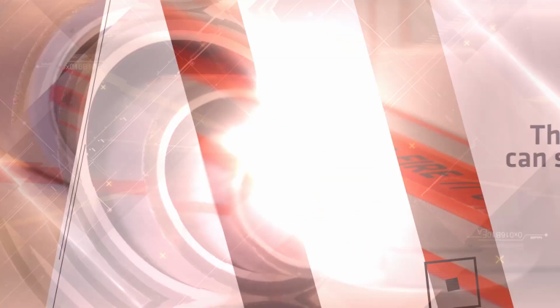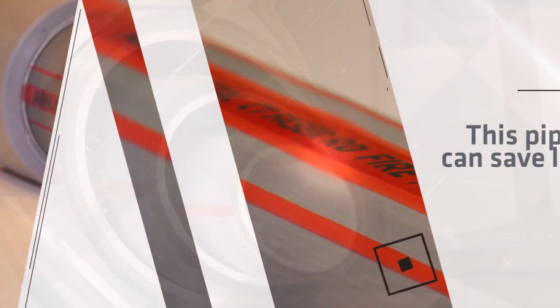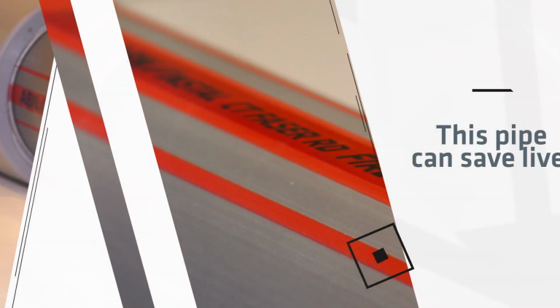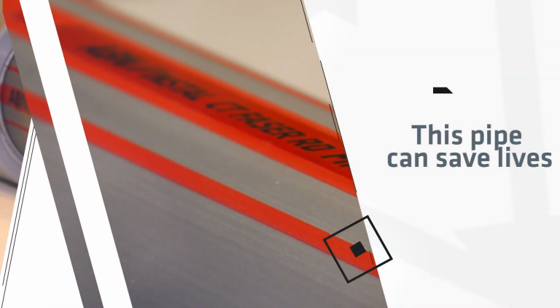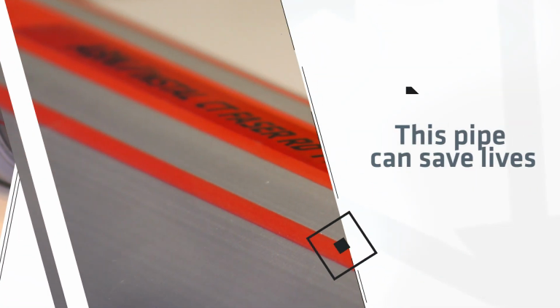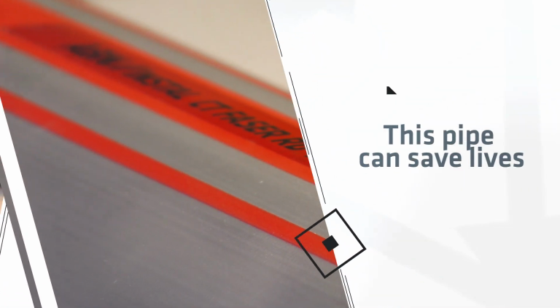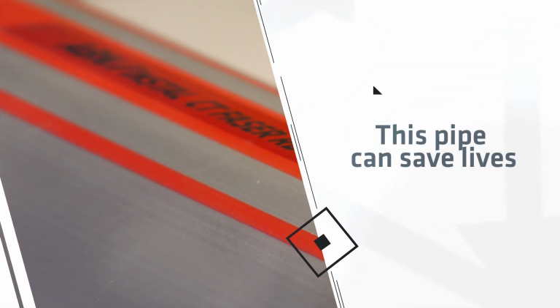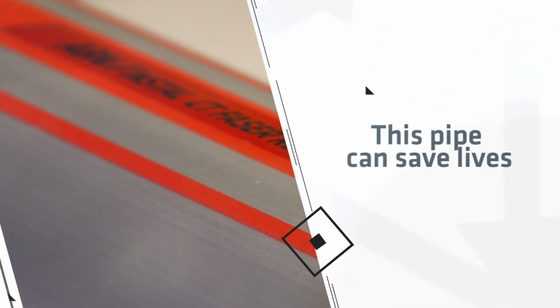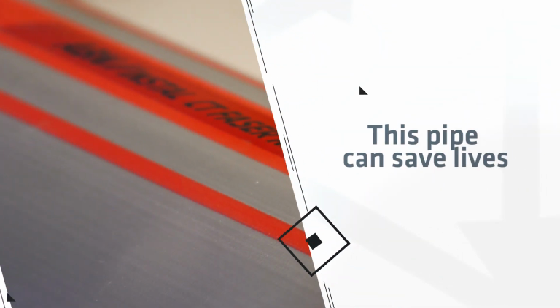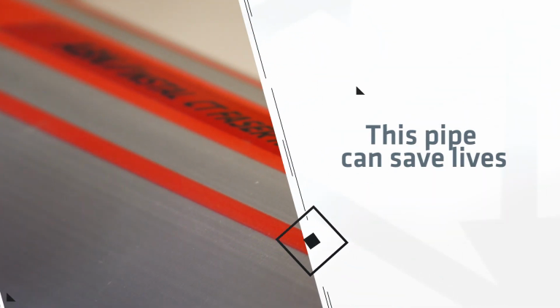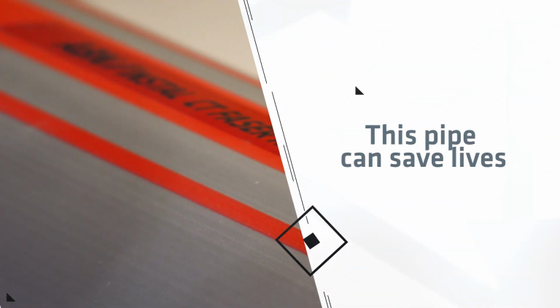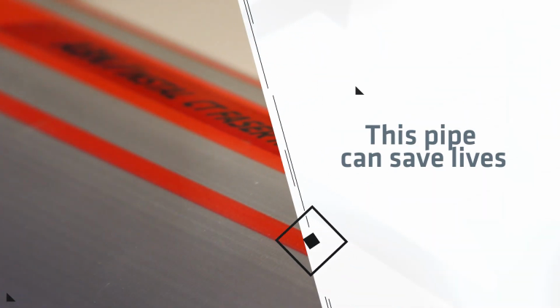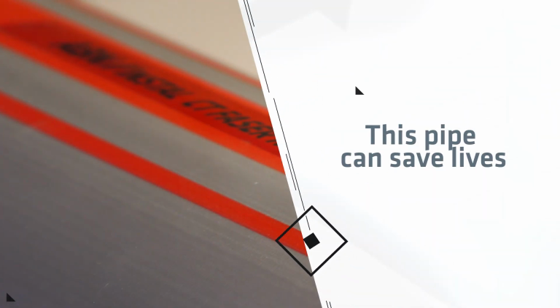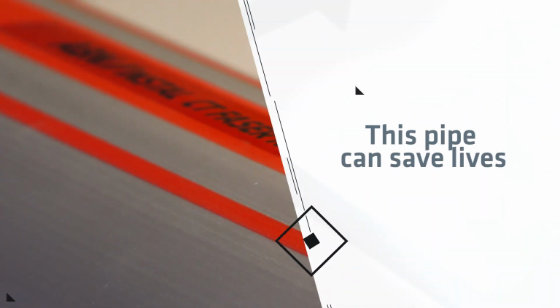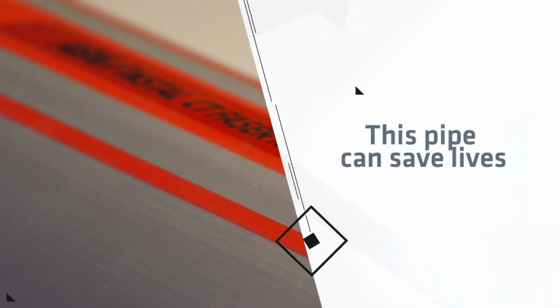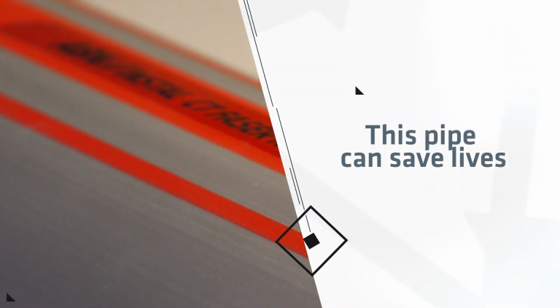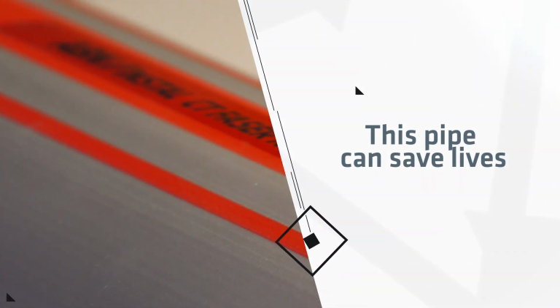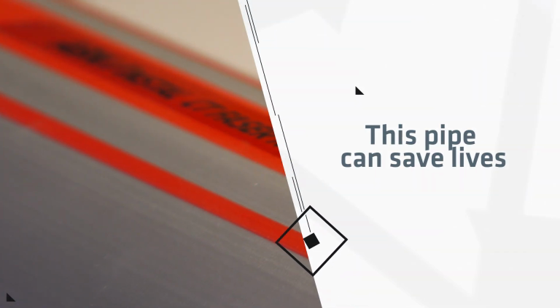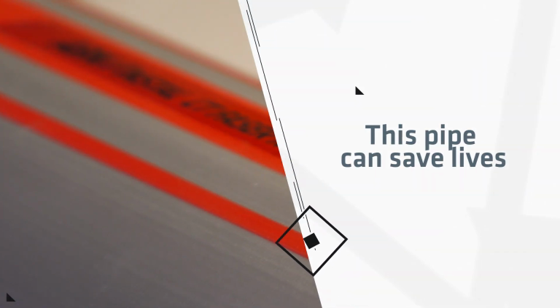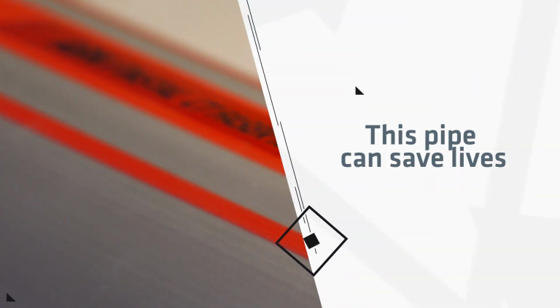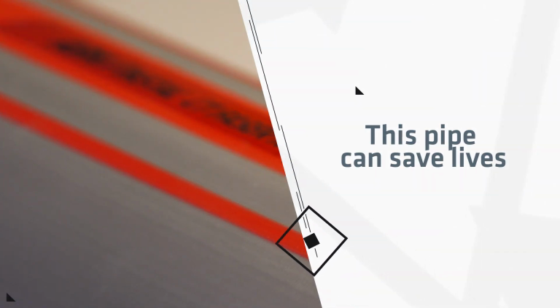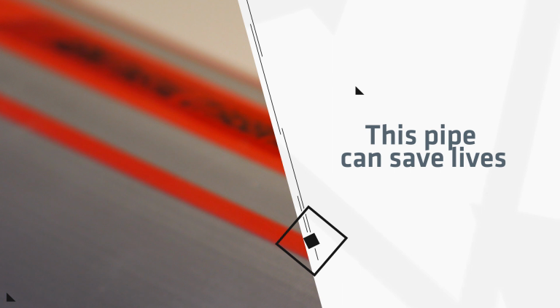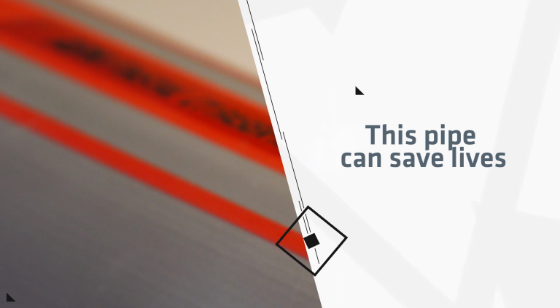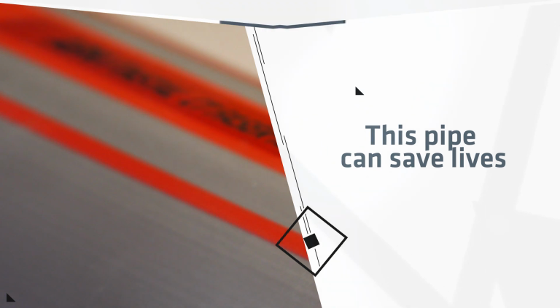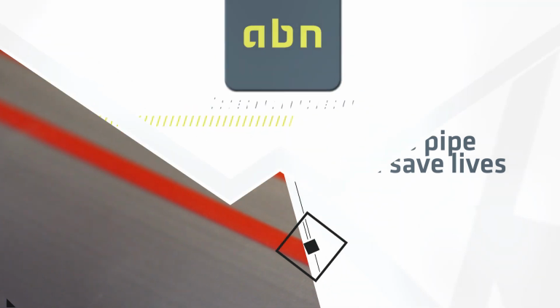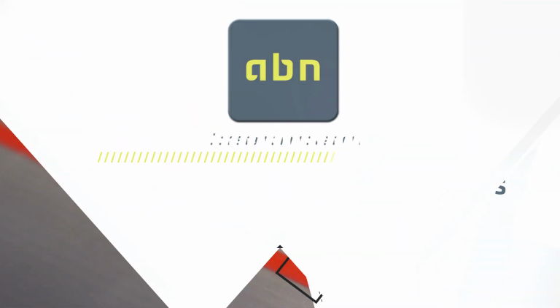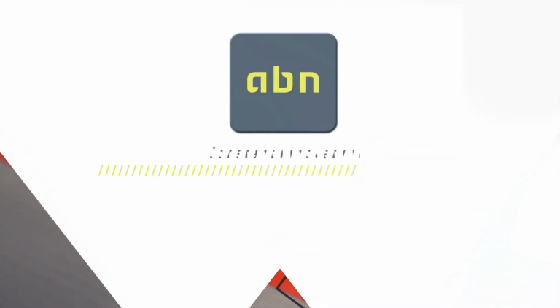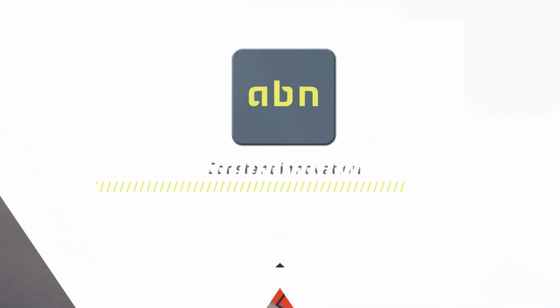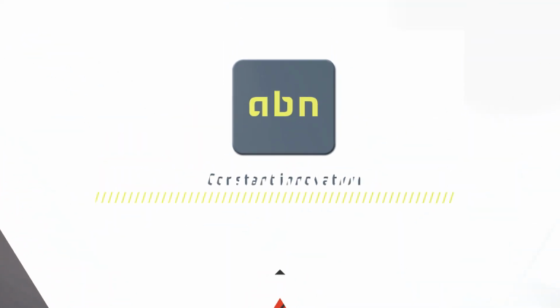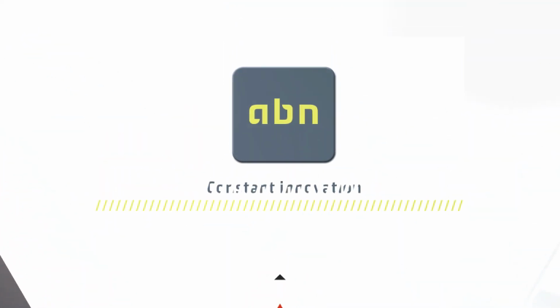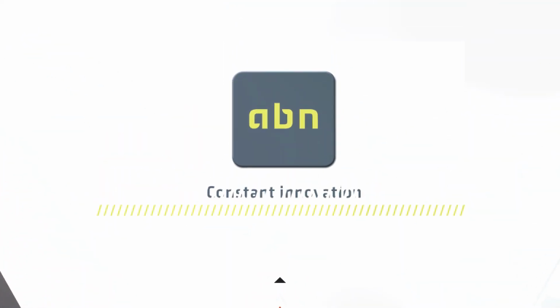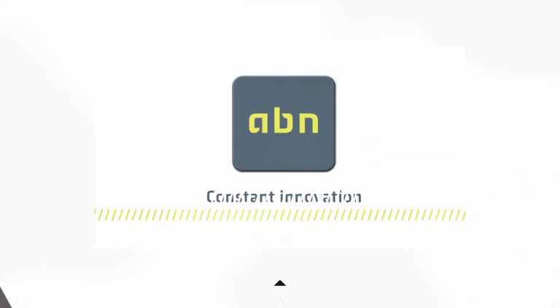This pipe can save lives! Thank you very much.